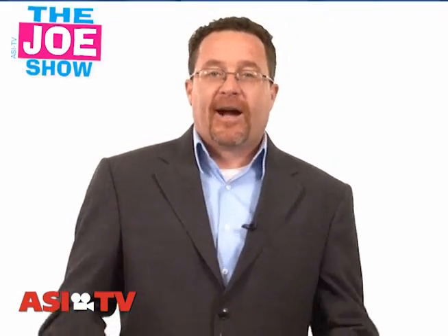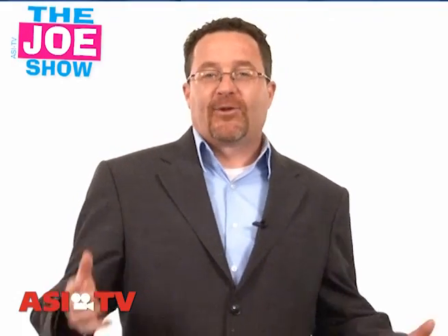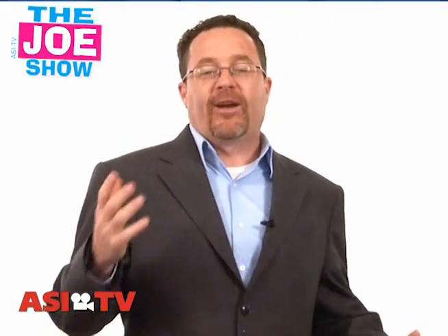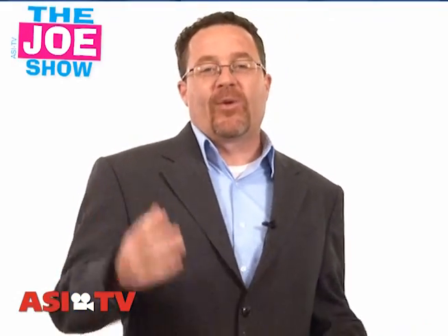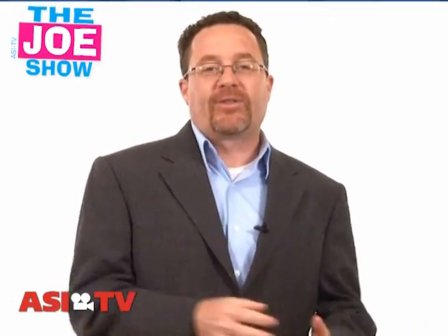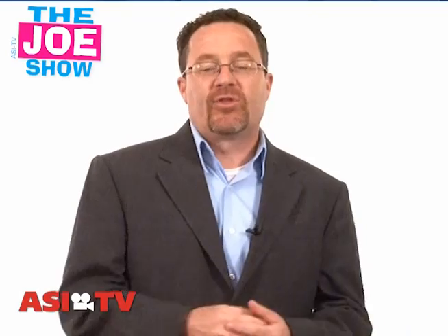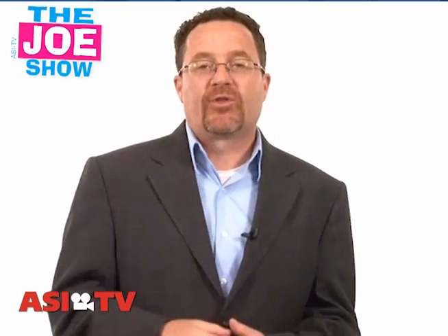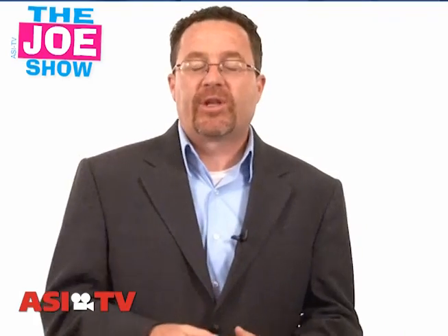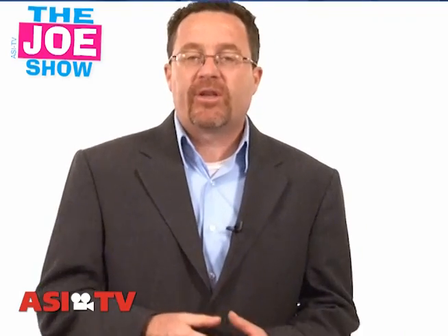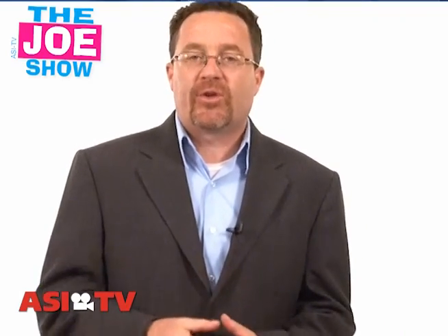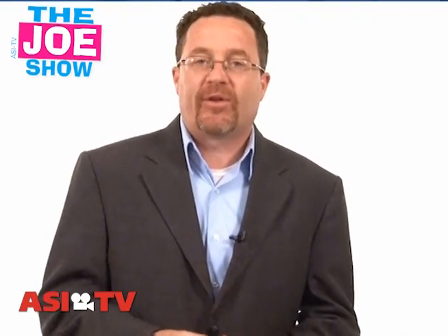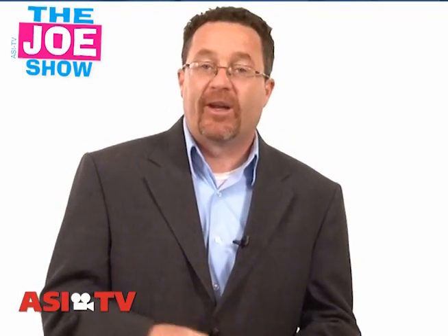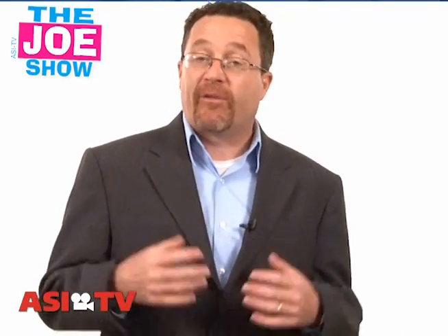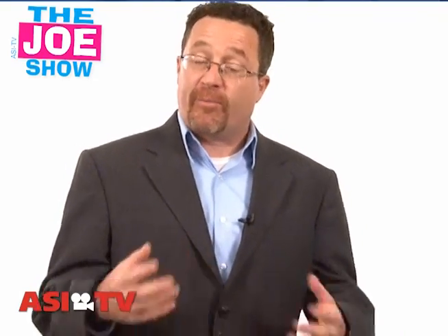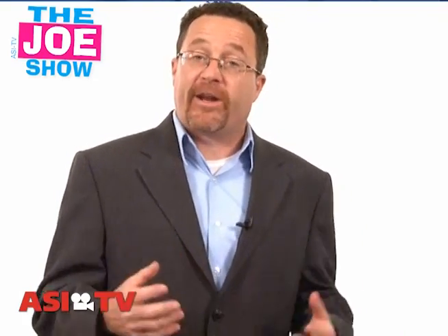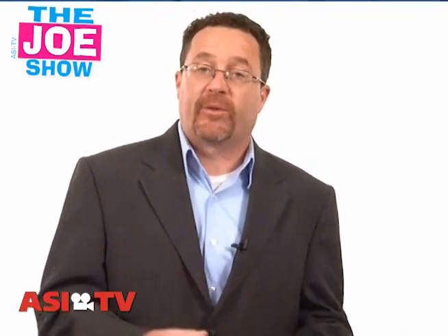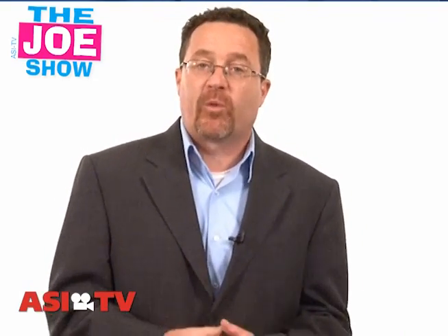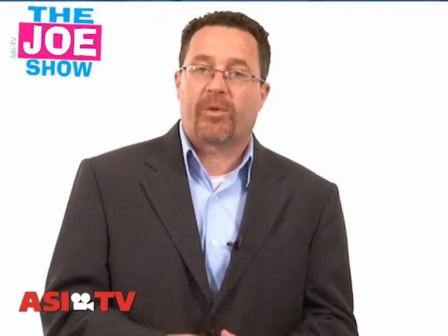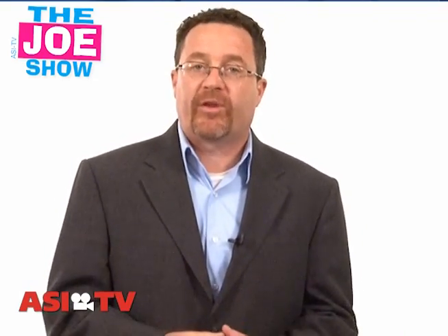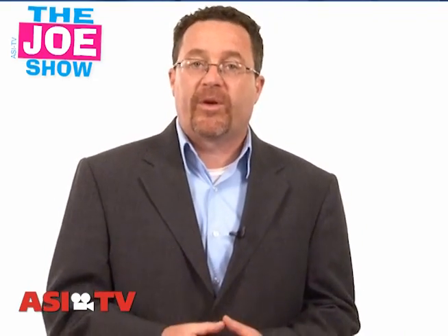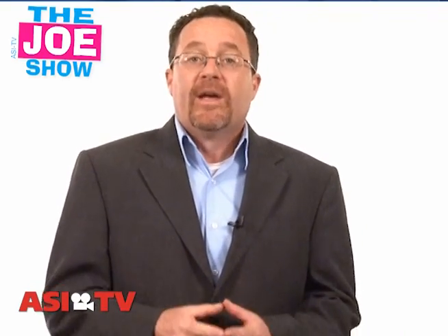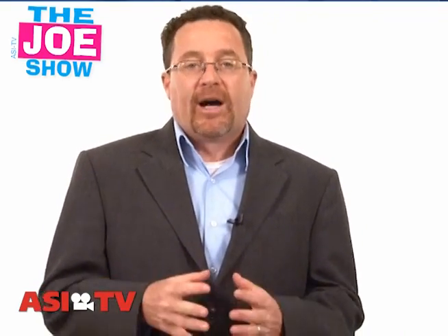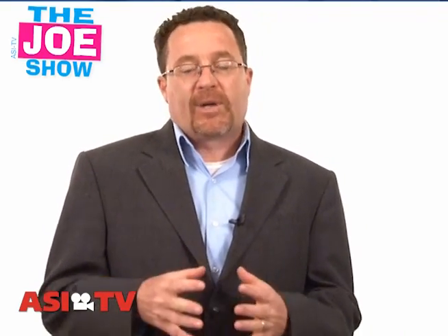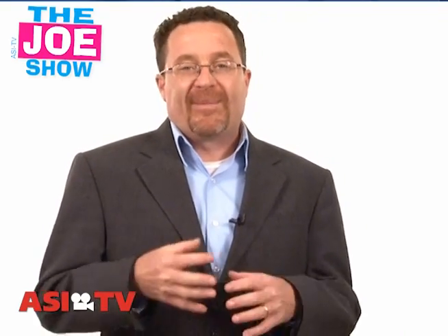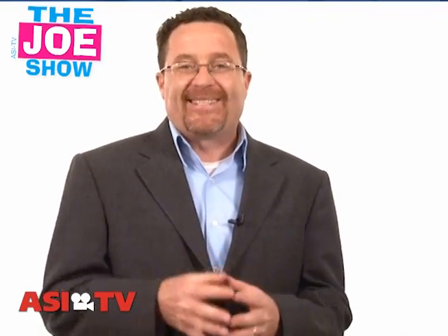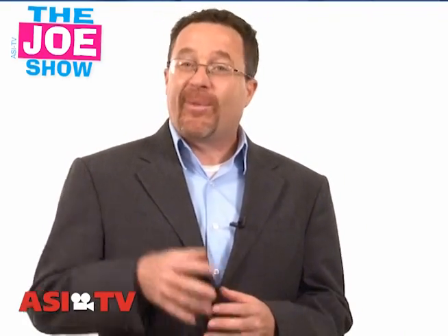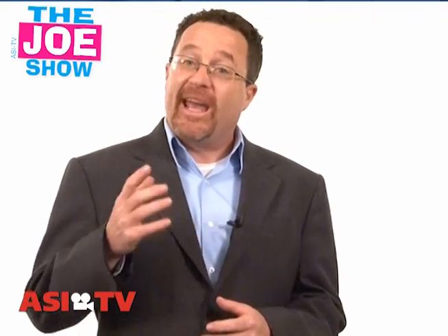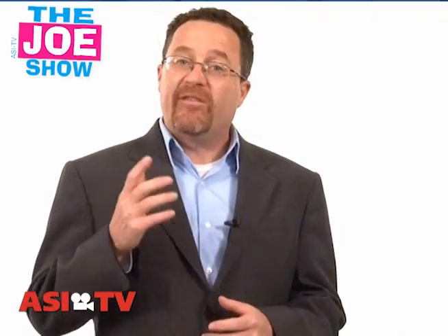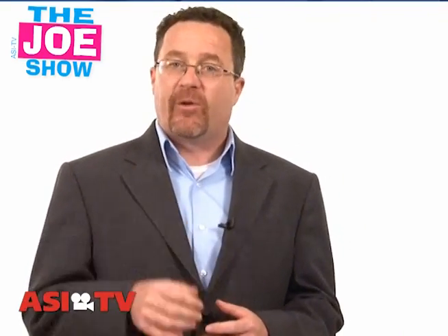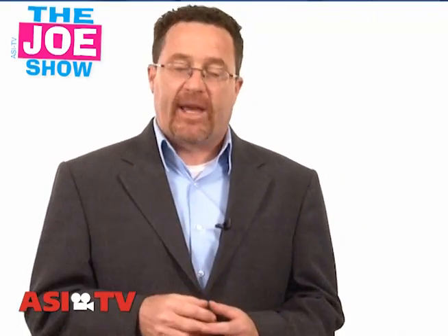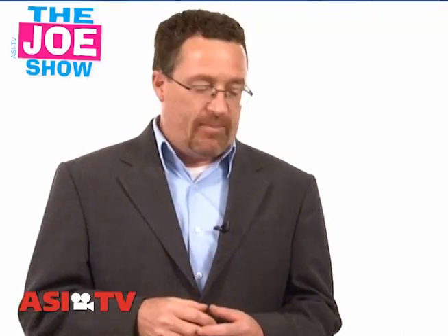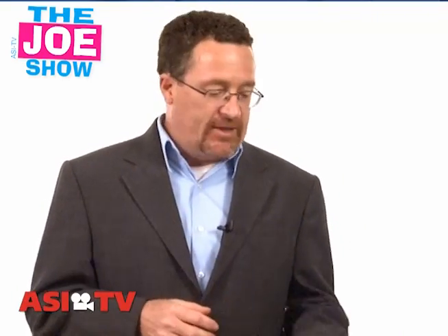I'm Joe Haley, you're watching The Joe Show. Today on The Joe Show I have a number of products that would work with some of your upcoming summer and fall campaigns.